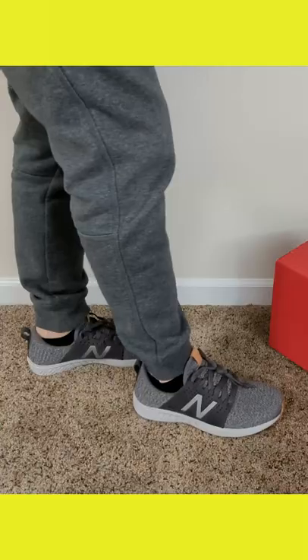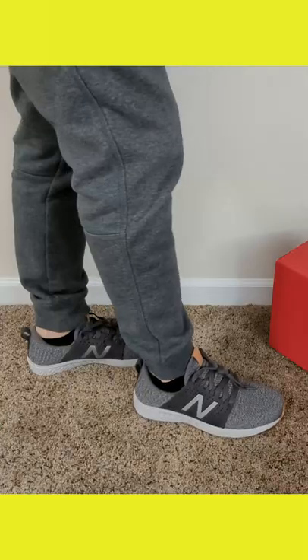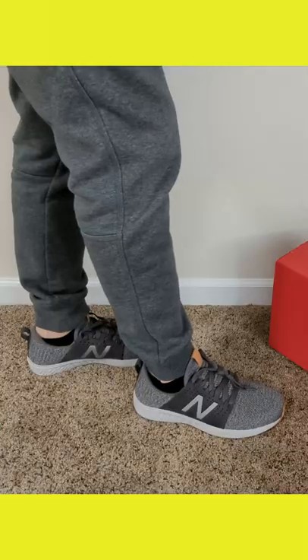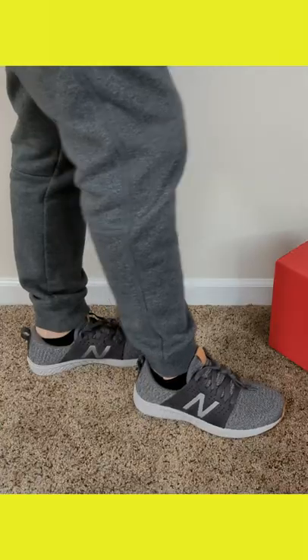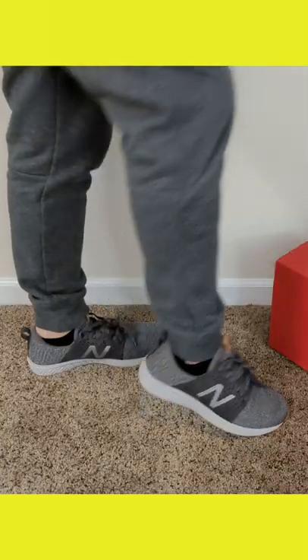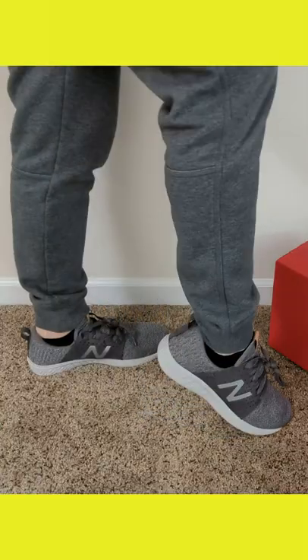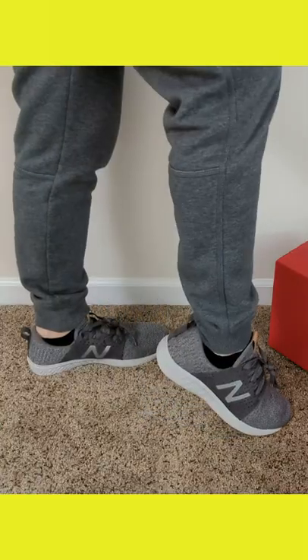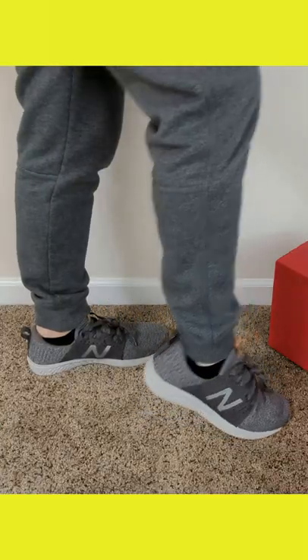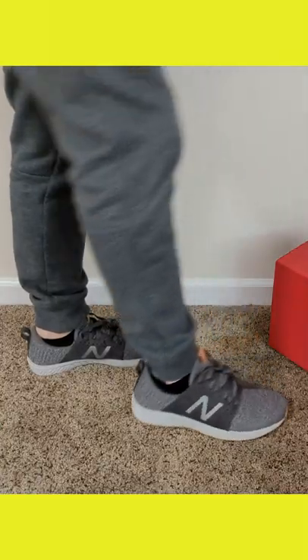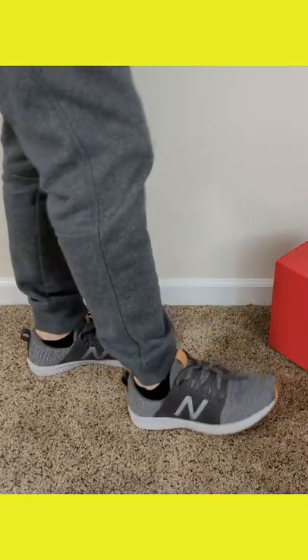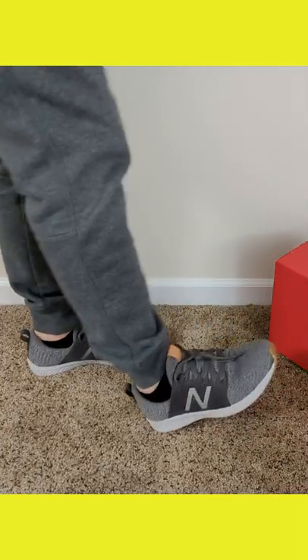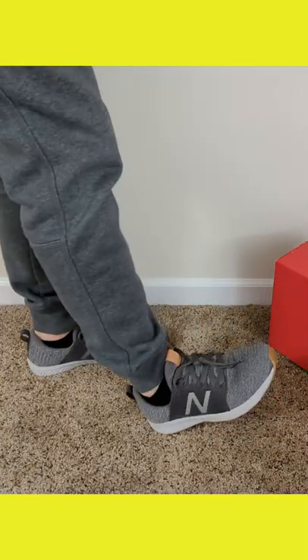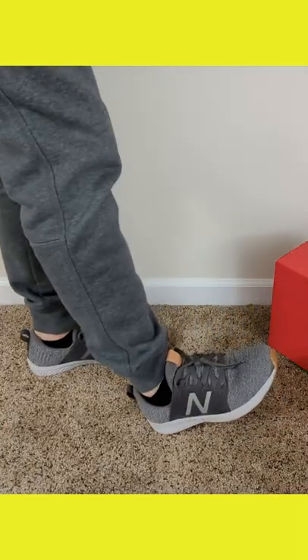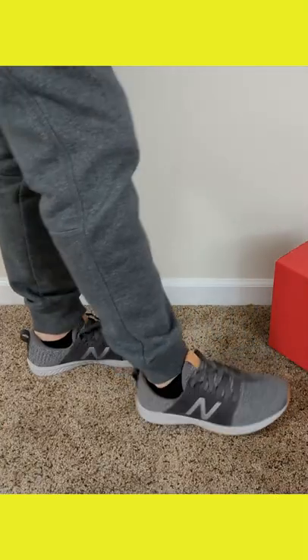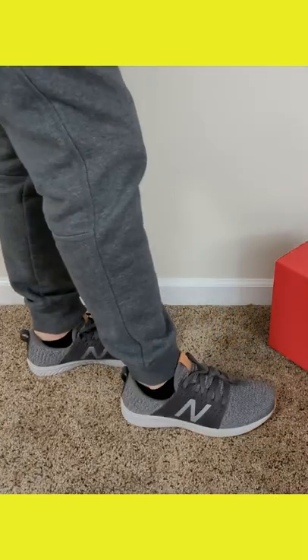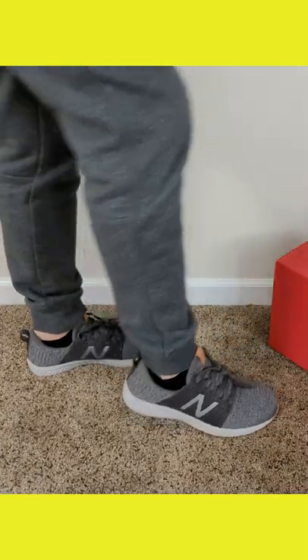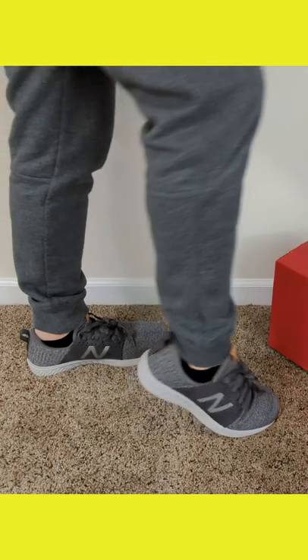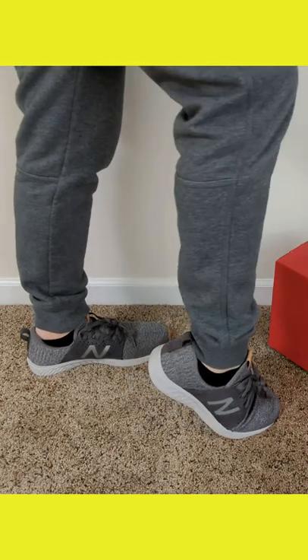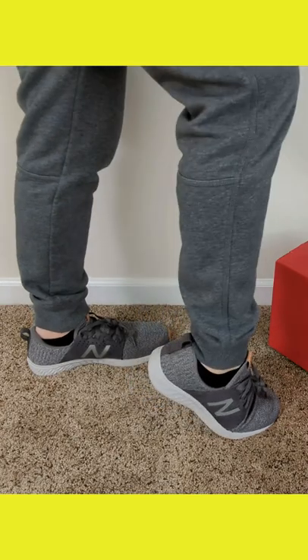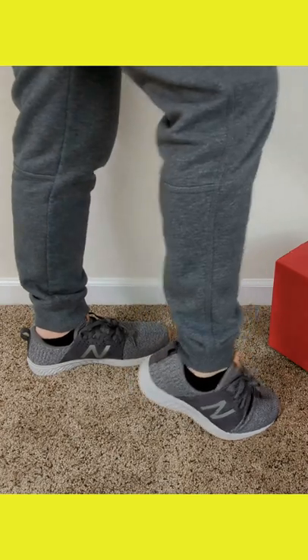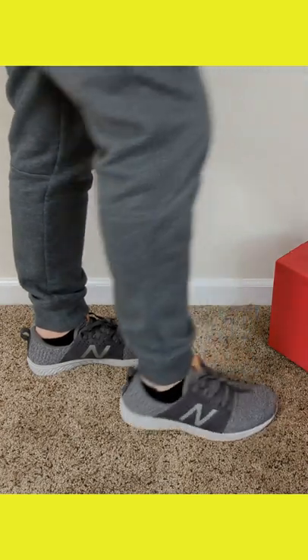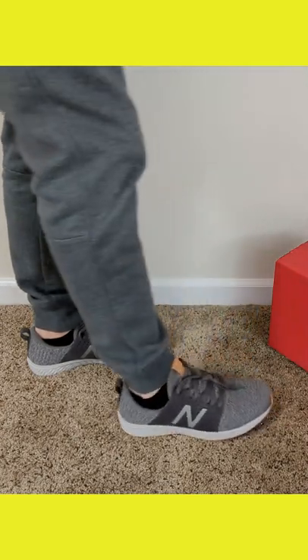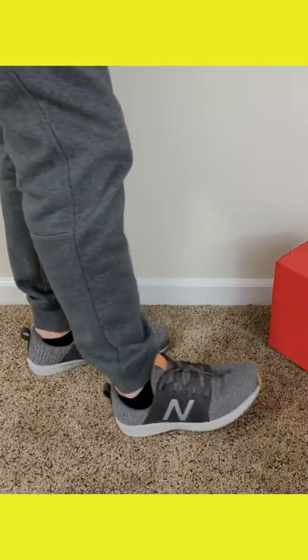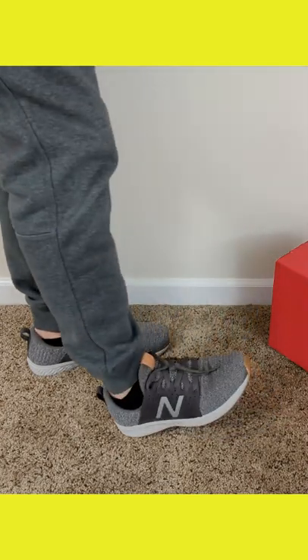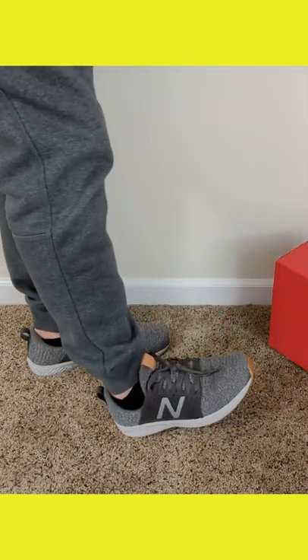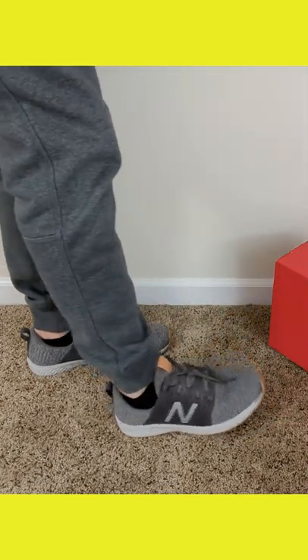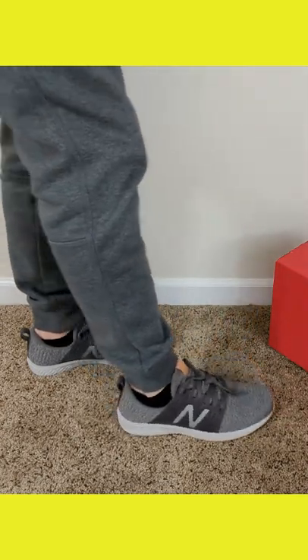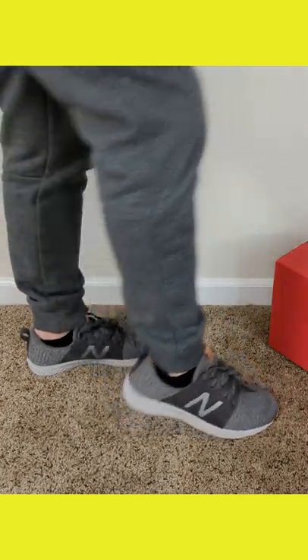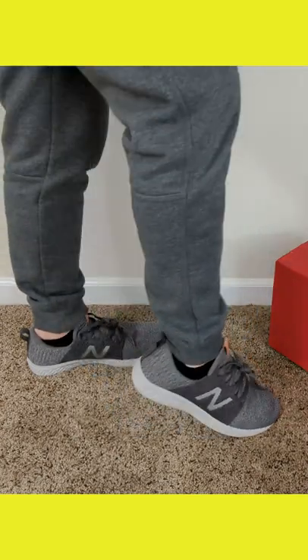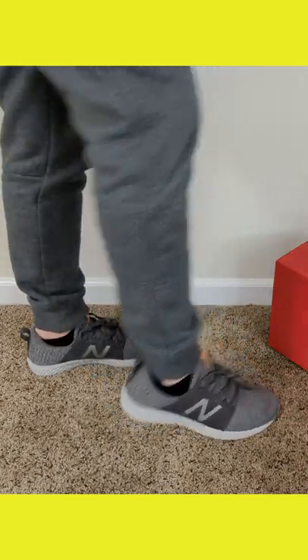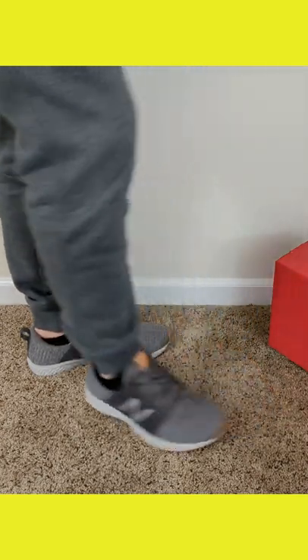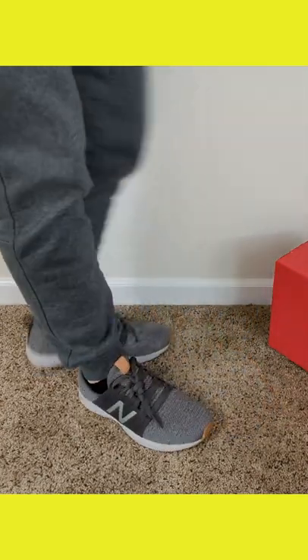So check it out — we have the shoes on right here. They fit great. If you're wondering about sizing, they're definitely true to size.